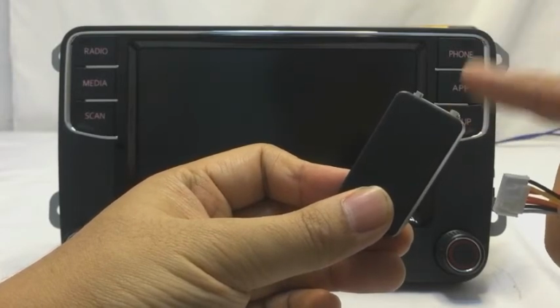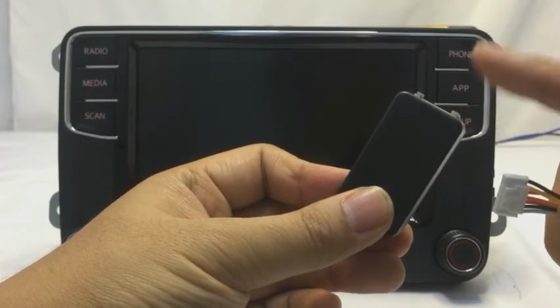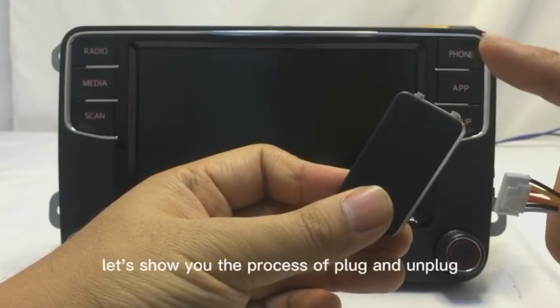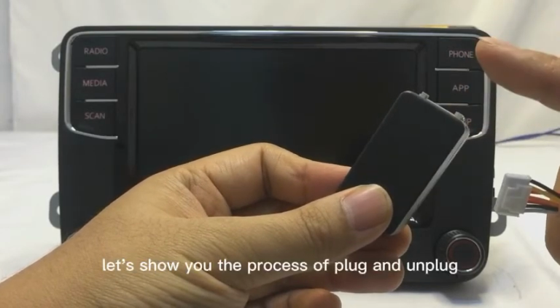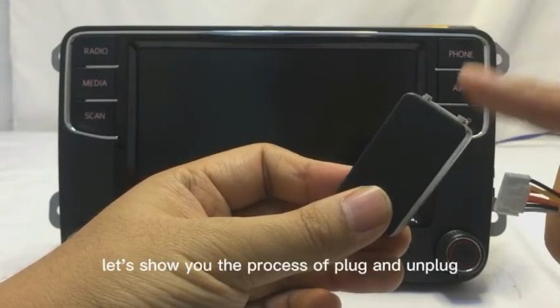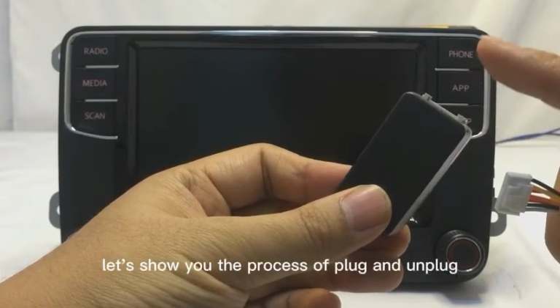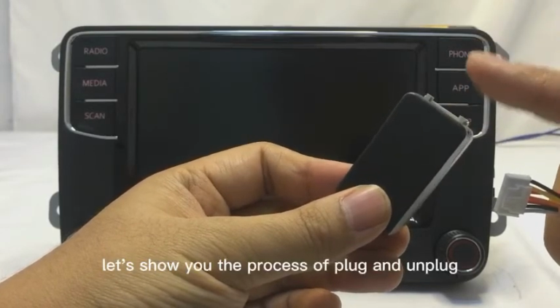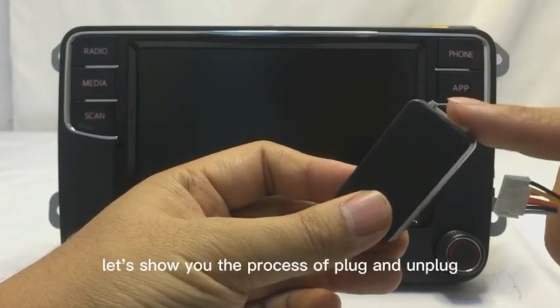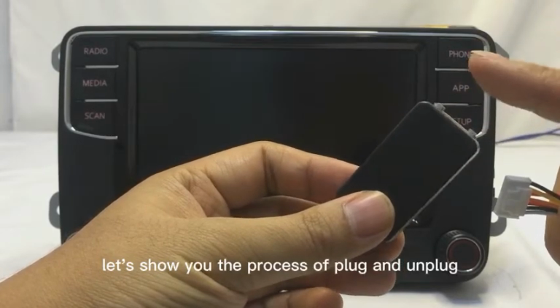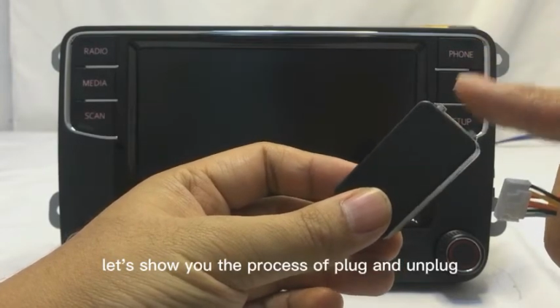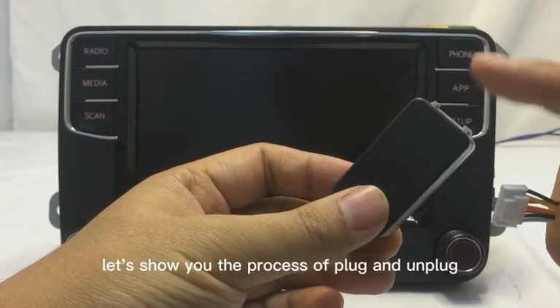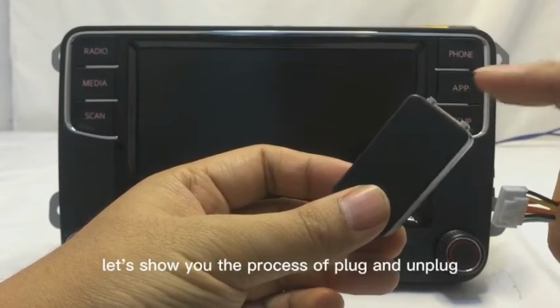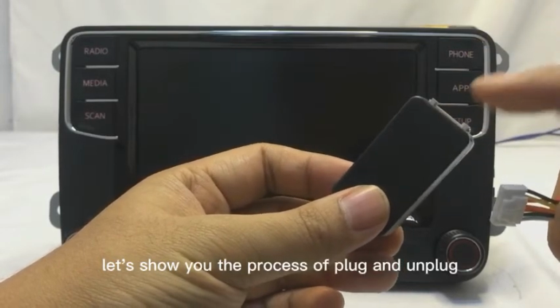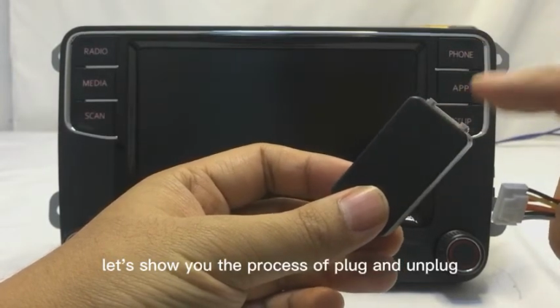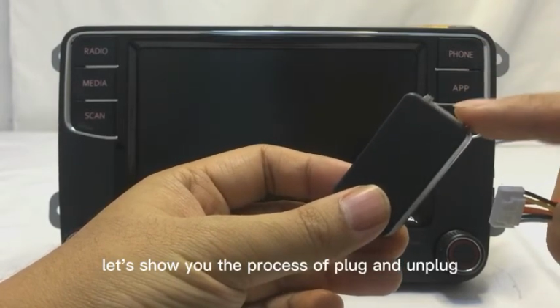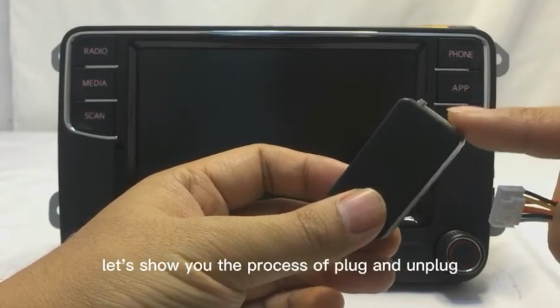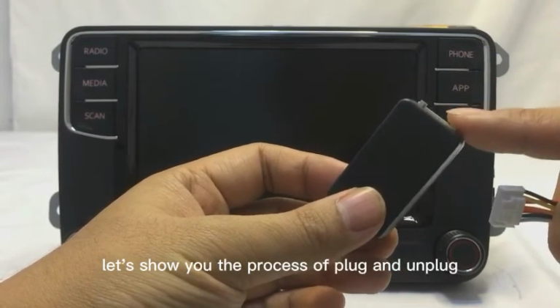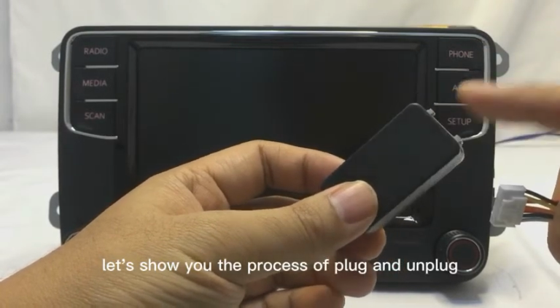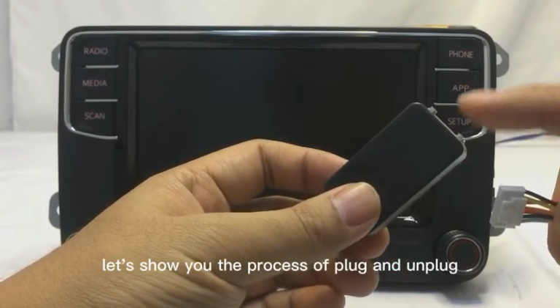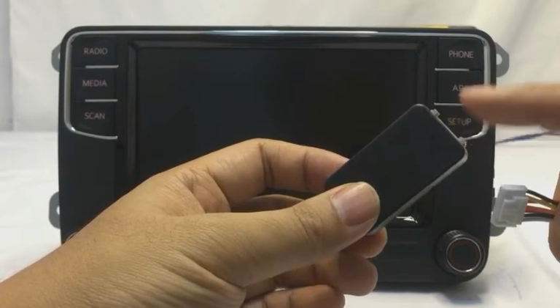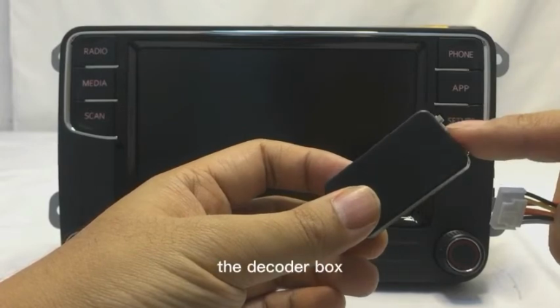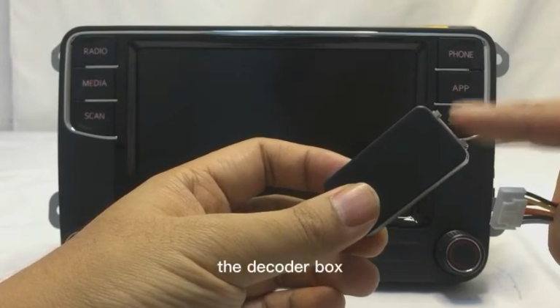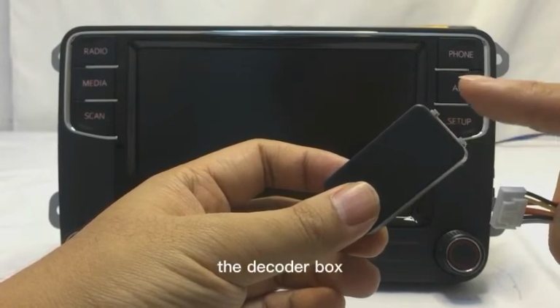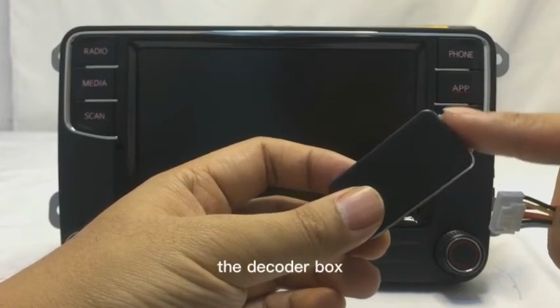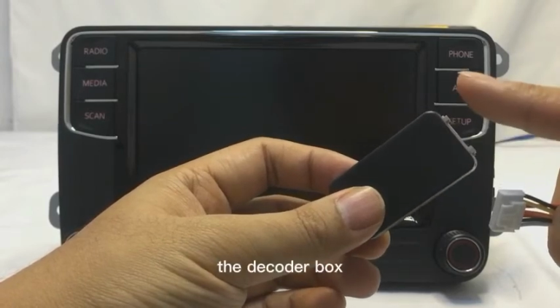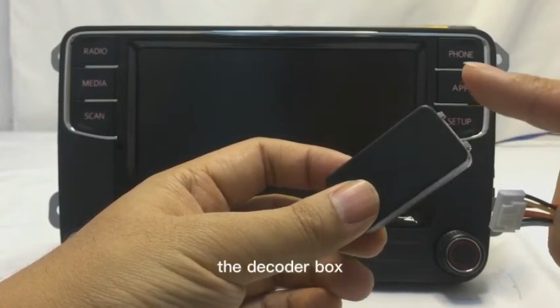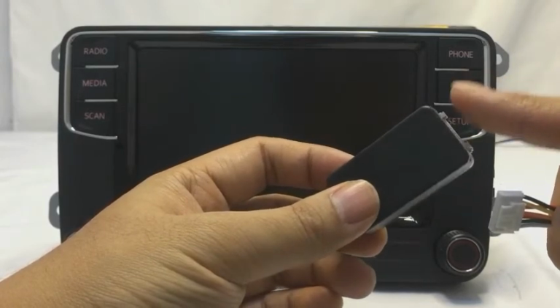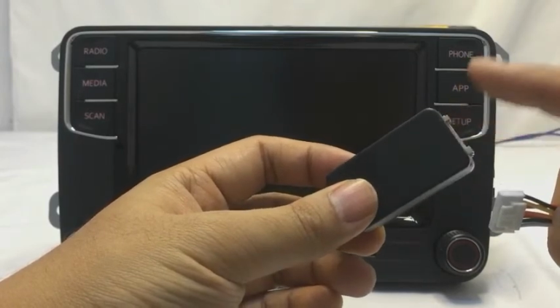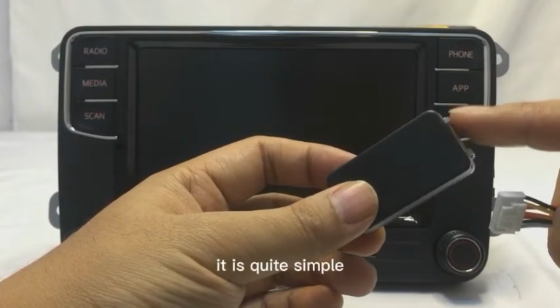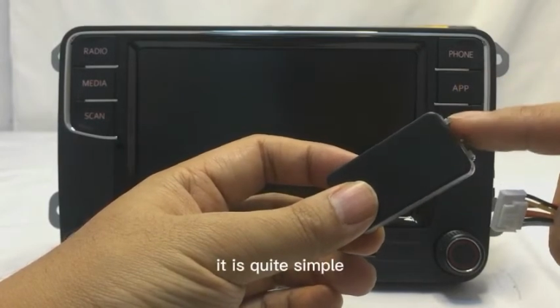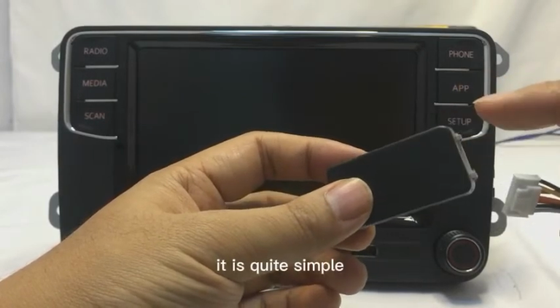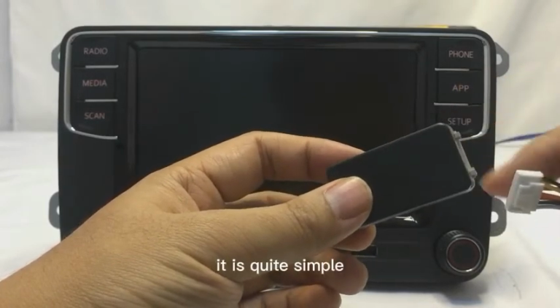Let us show you the process of plugging and unplugging the decoder box. It is quite simple.